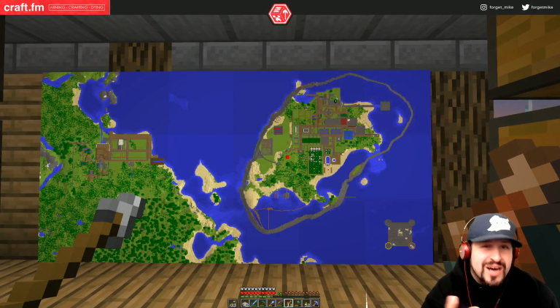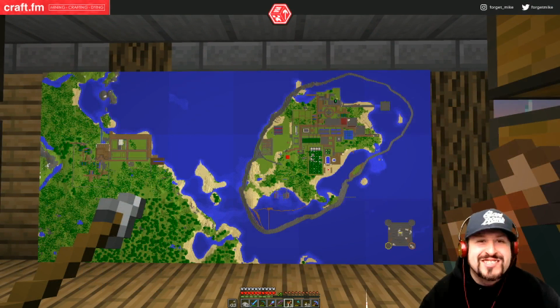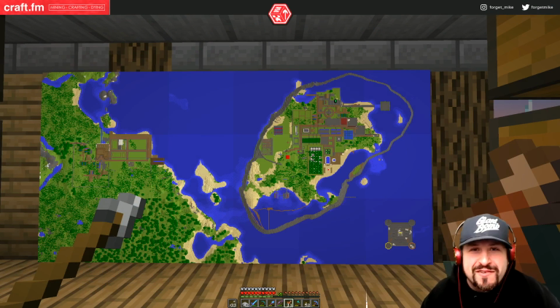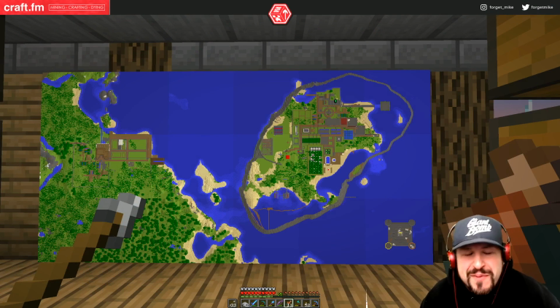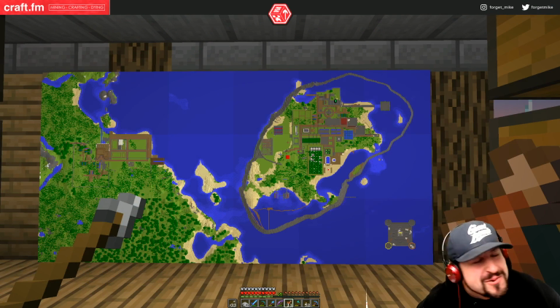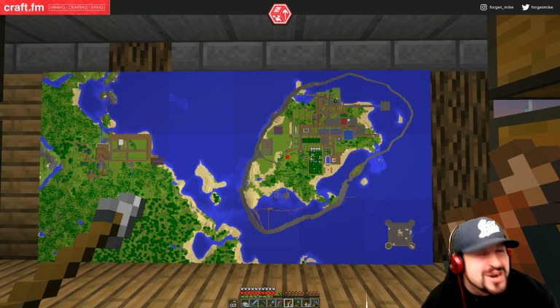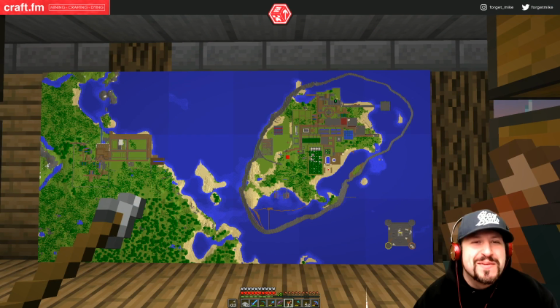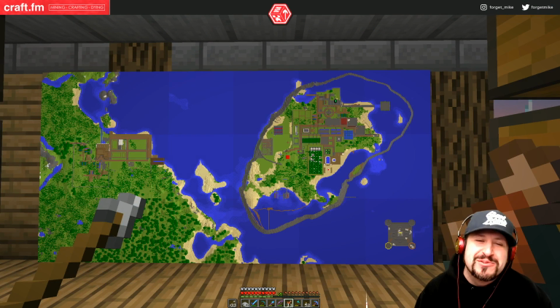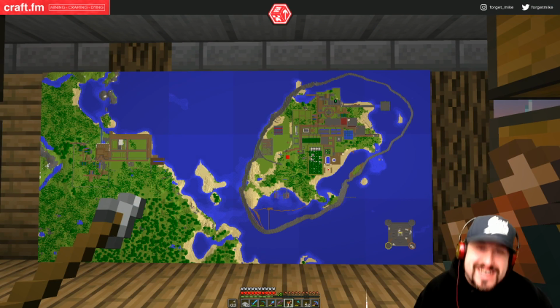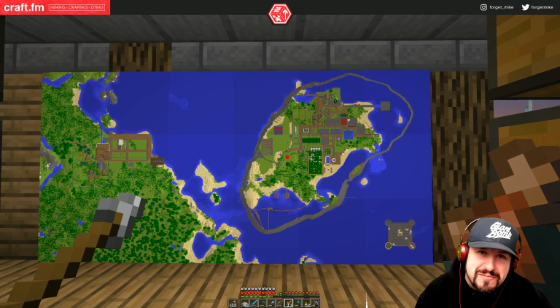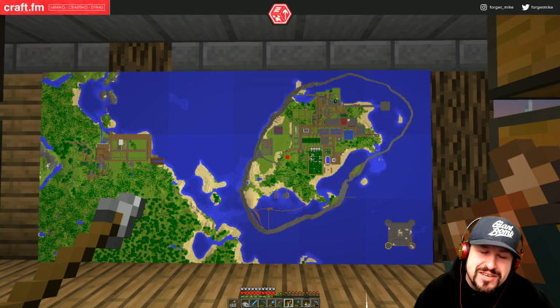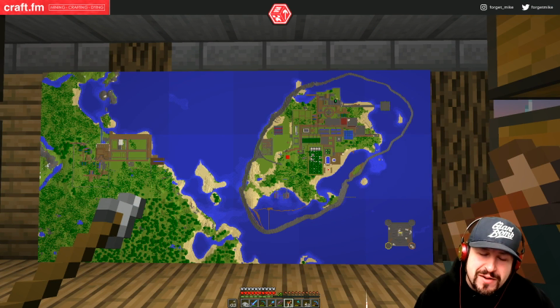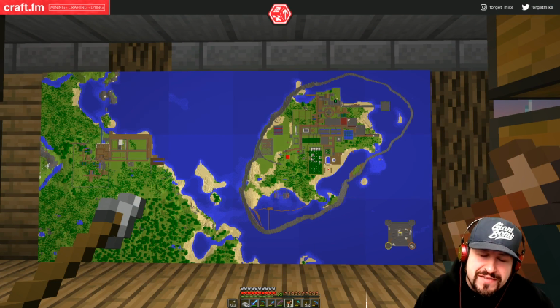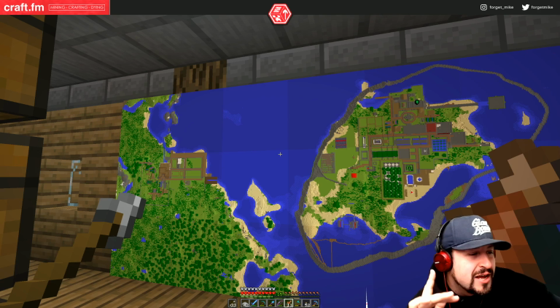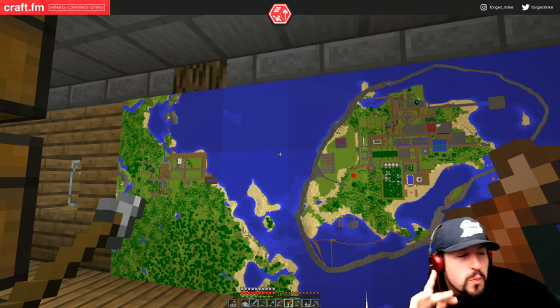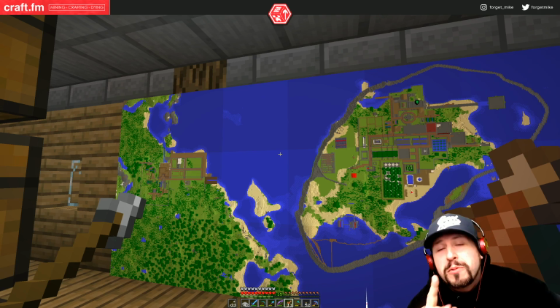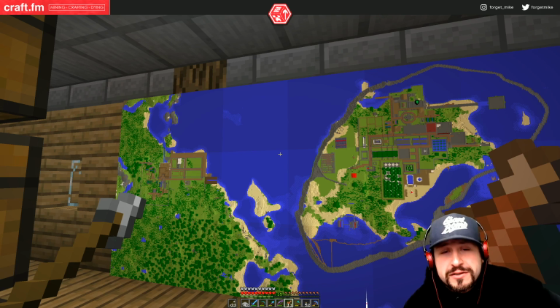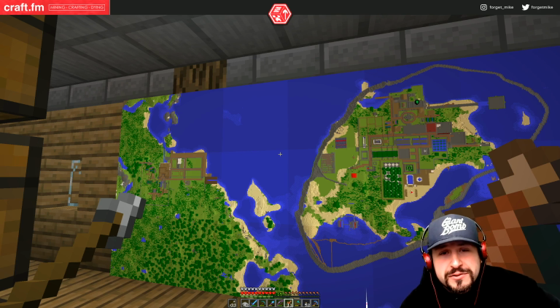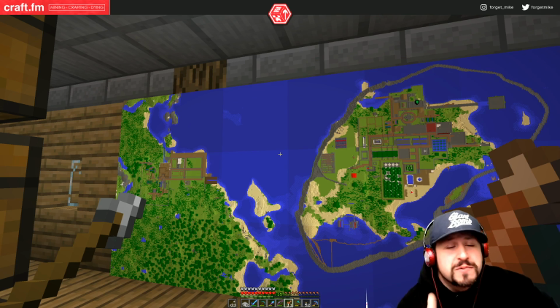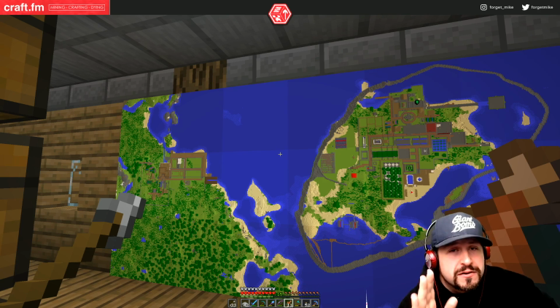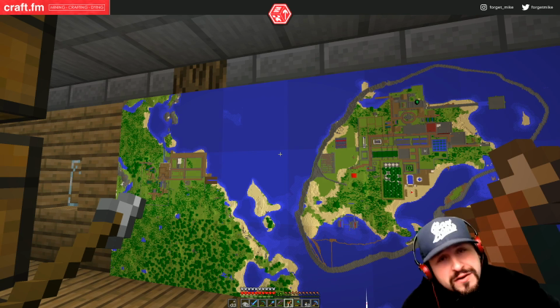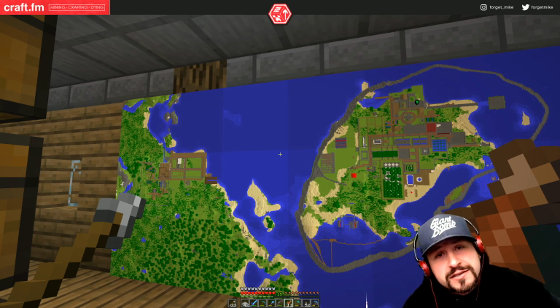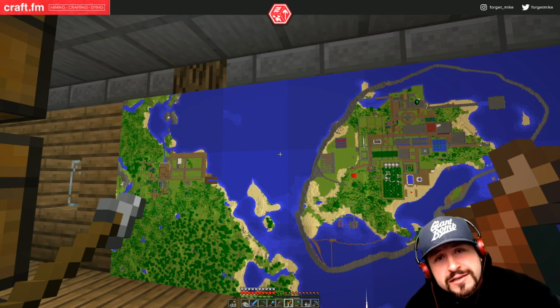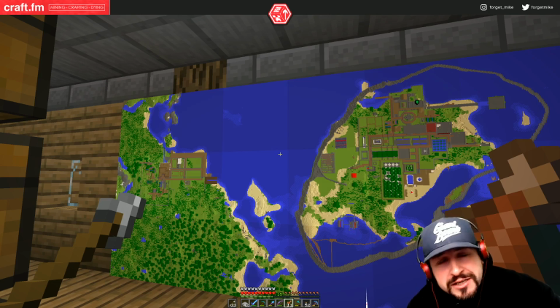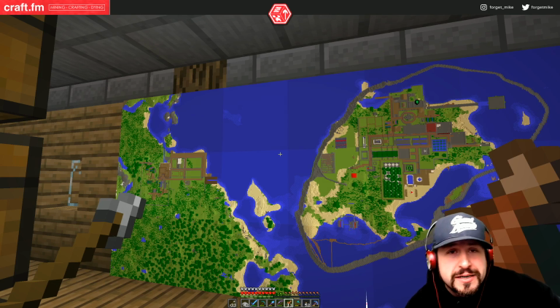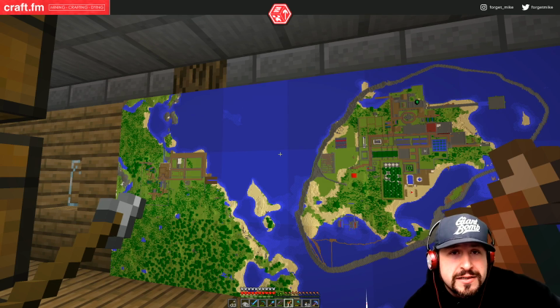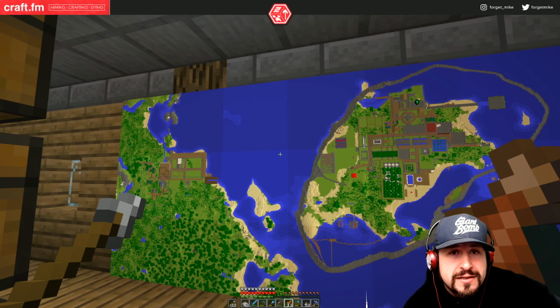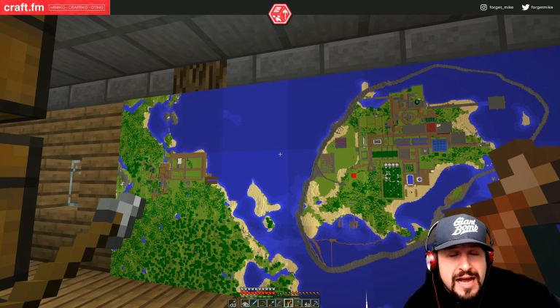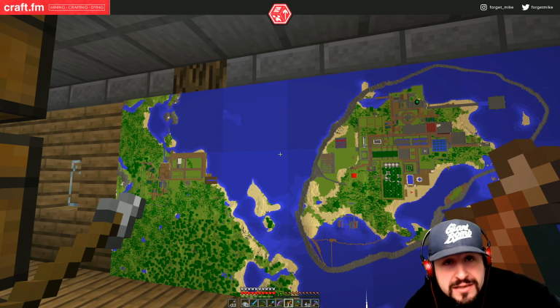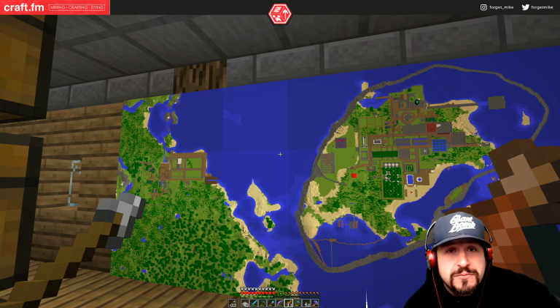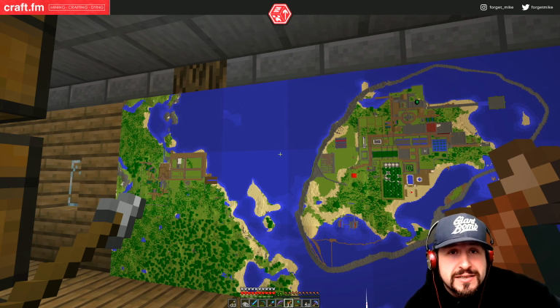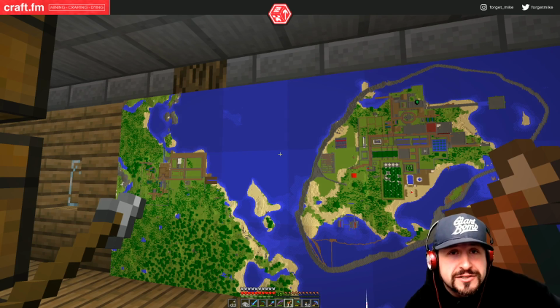What's up everybody and welcome back to another episode of CraftFM. What we're going to do is we're going to focus on continuing our subway station.